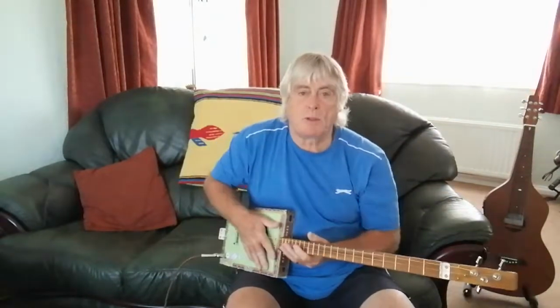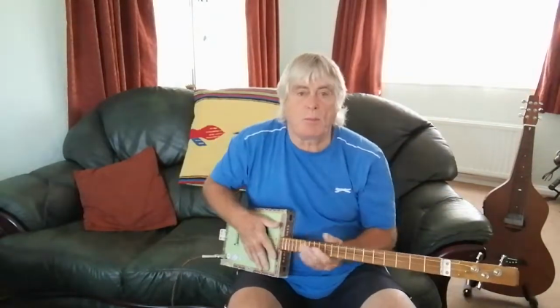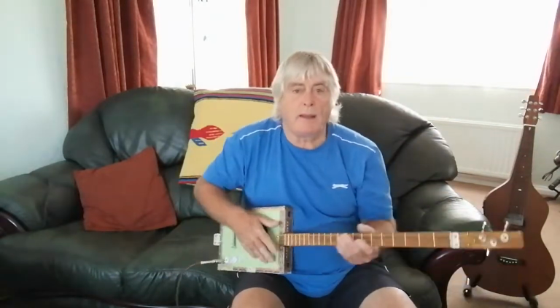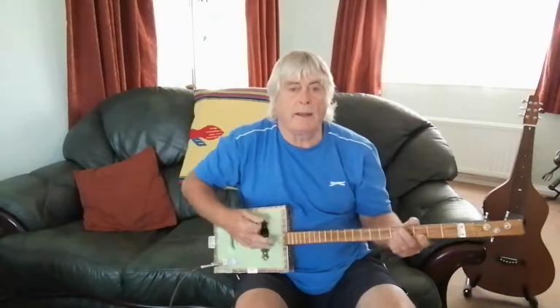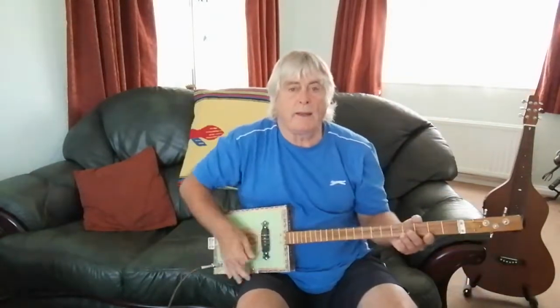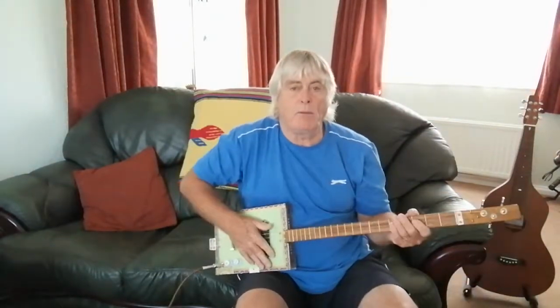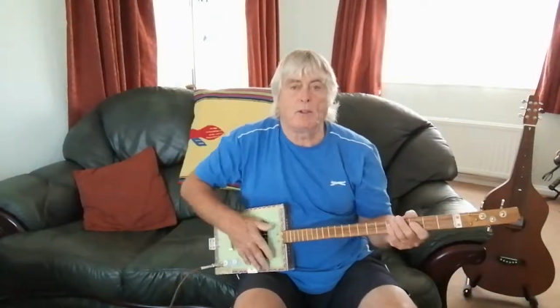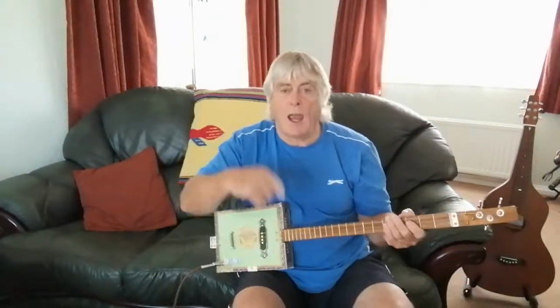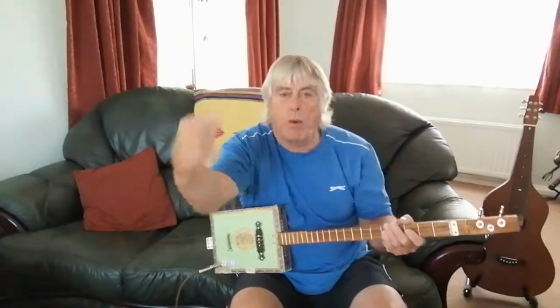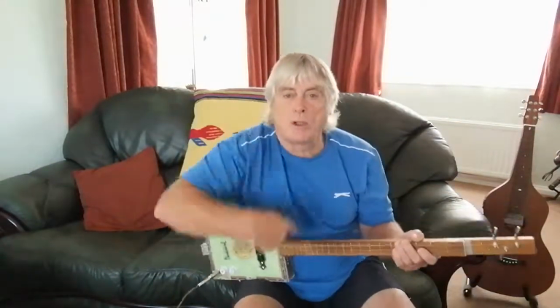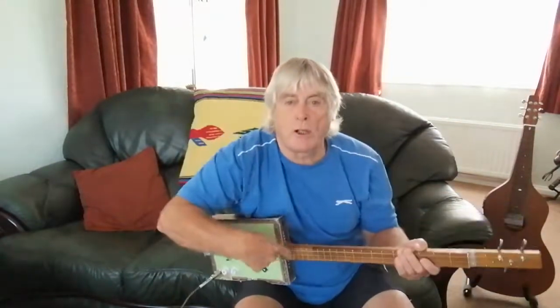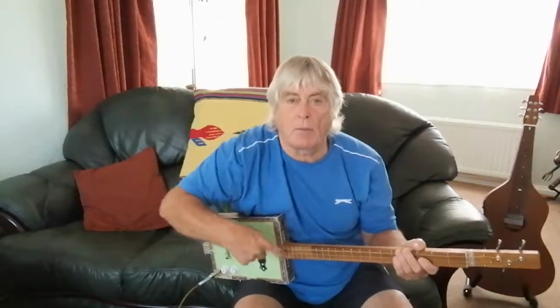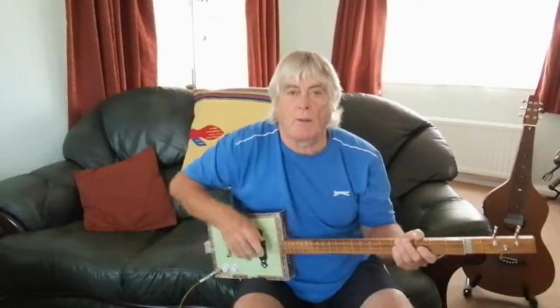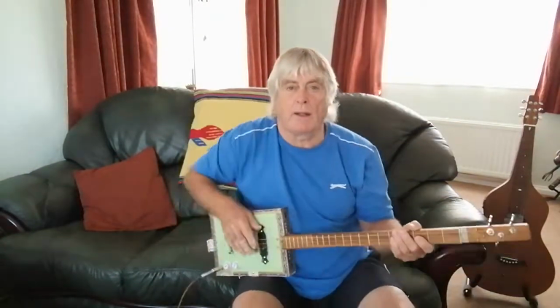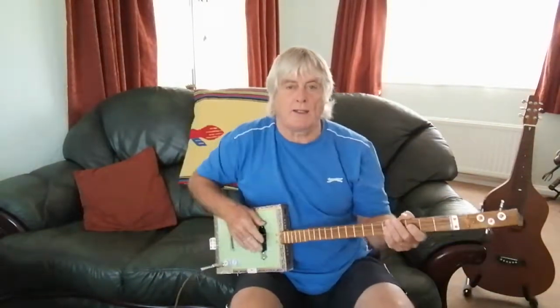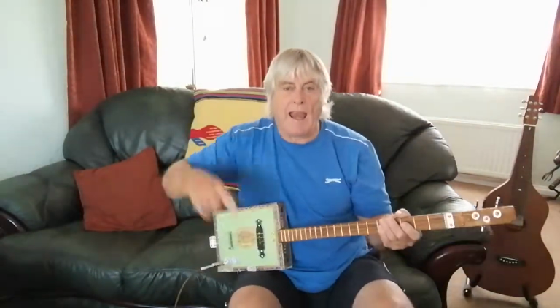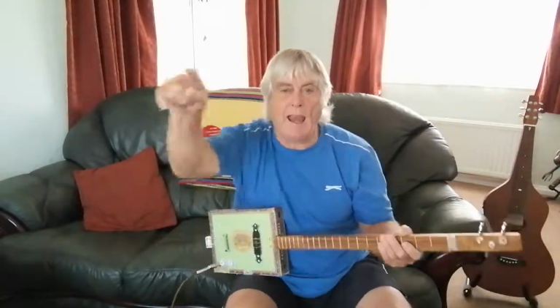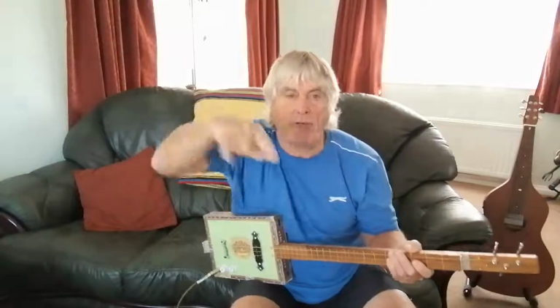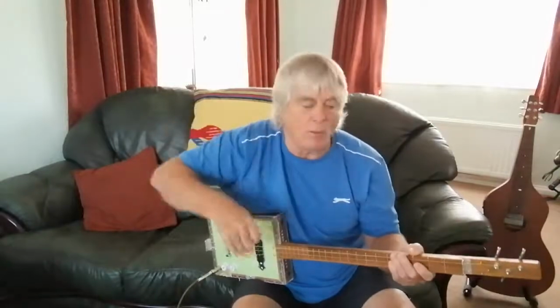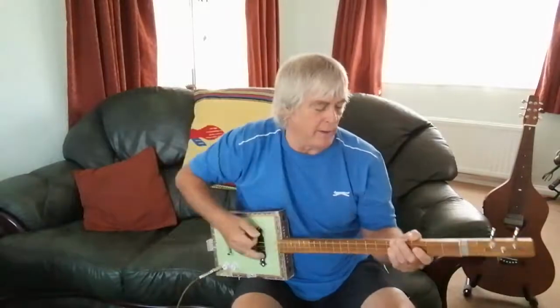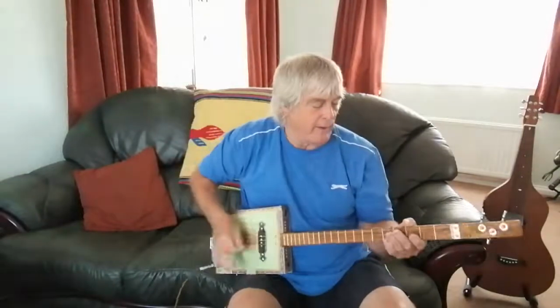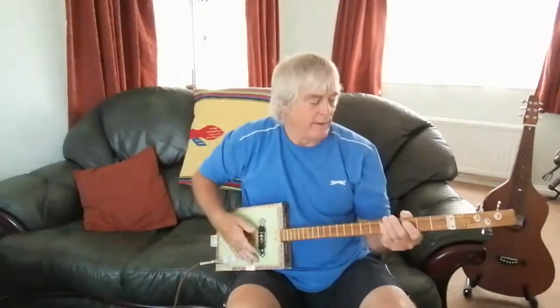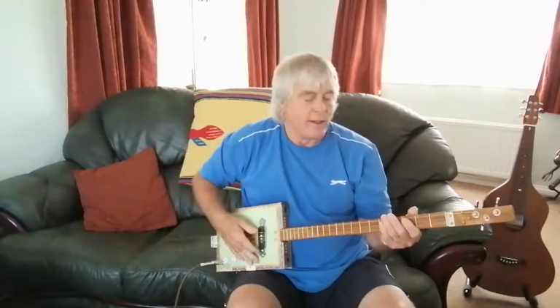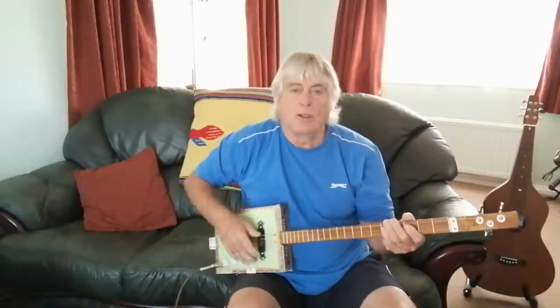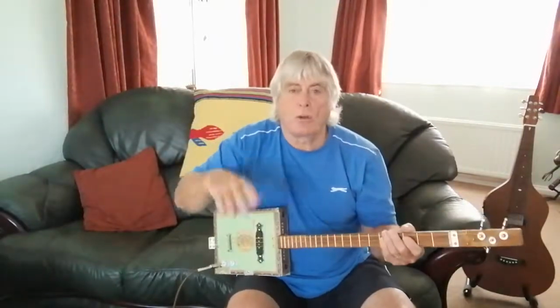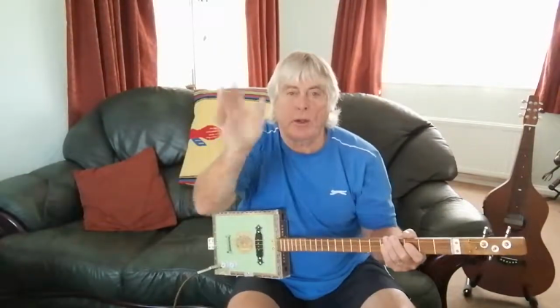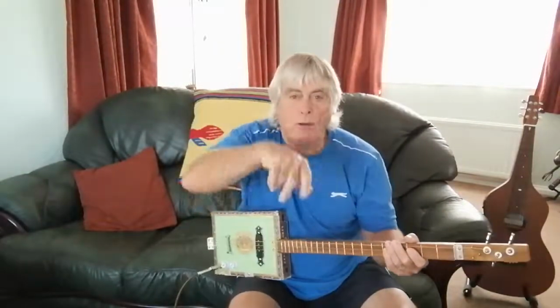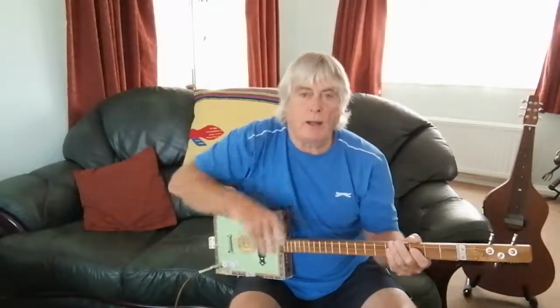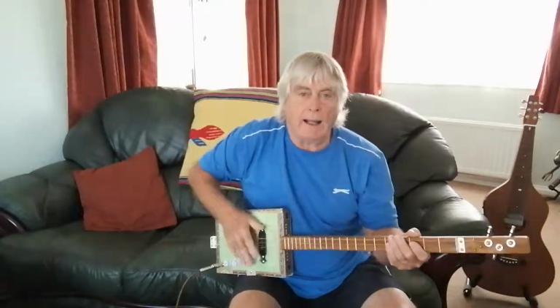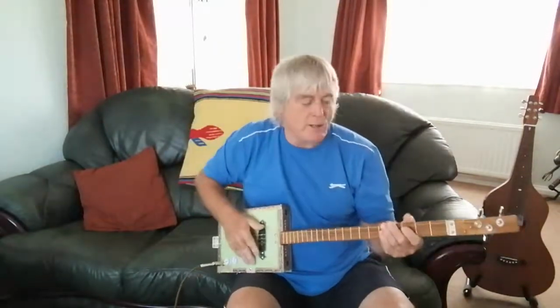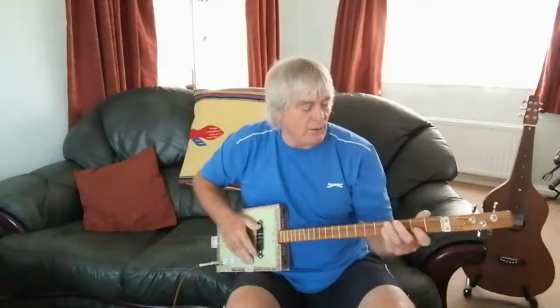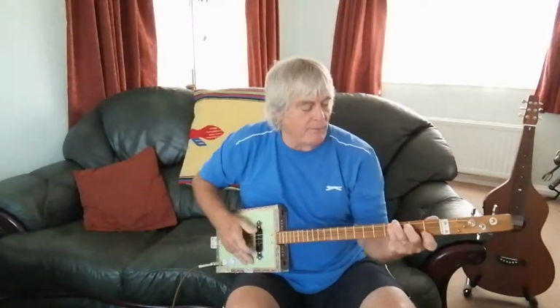They're just great instruments to play. Everyone should learn to play one of these — everyone. It's not just for looky-laddies and all that.